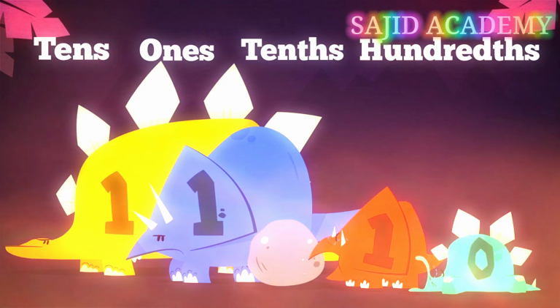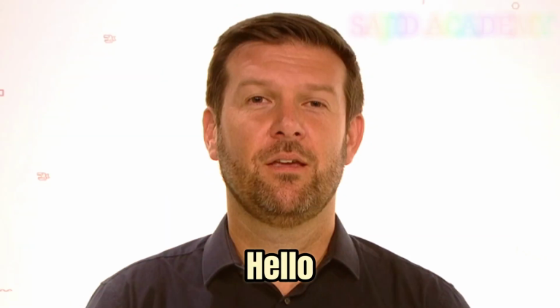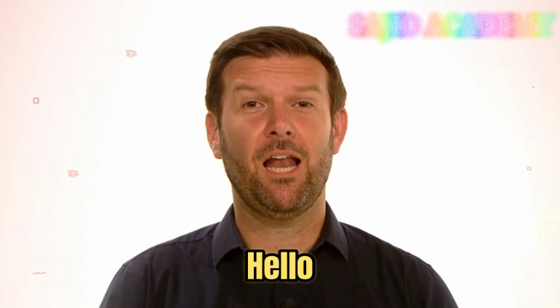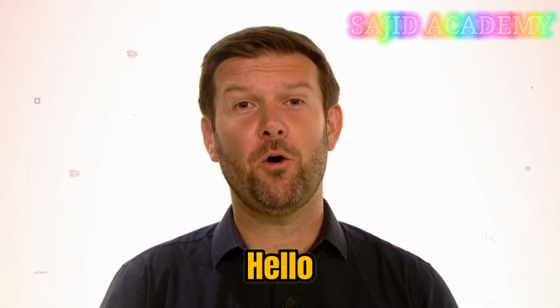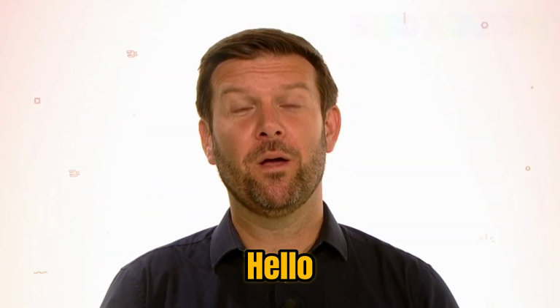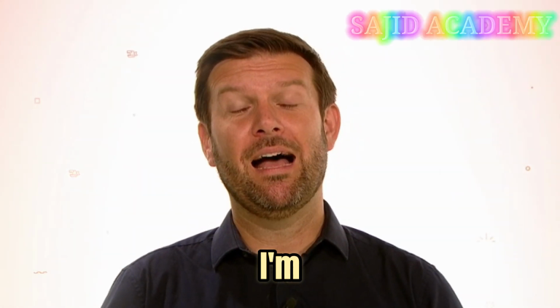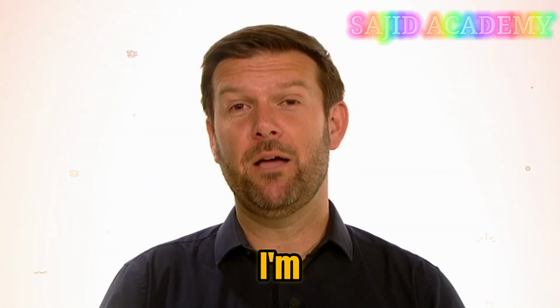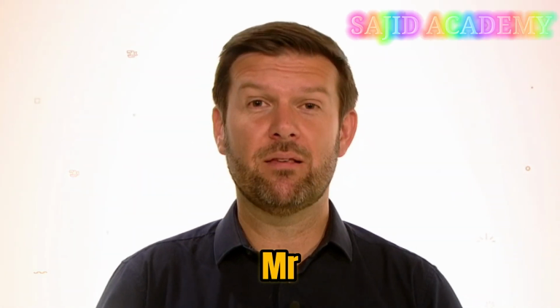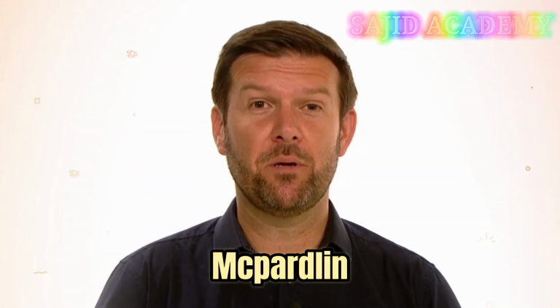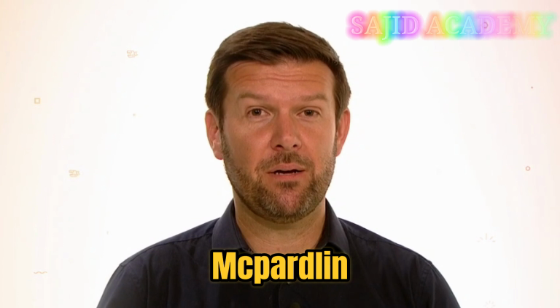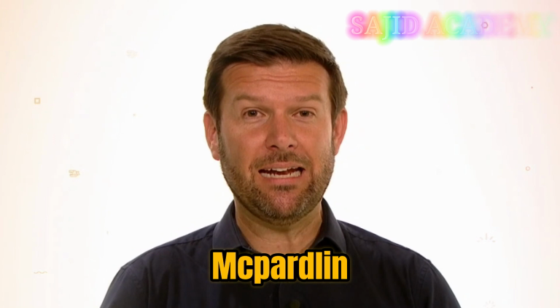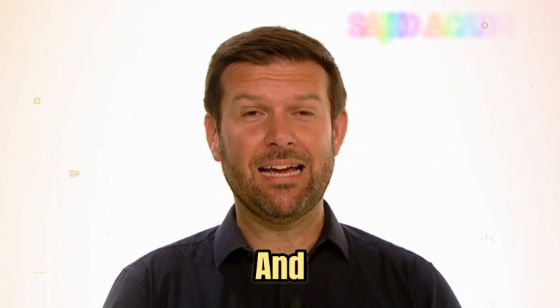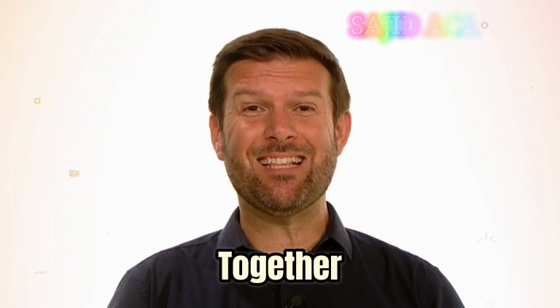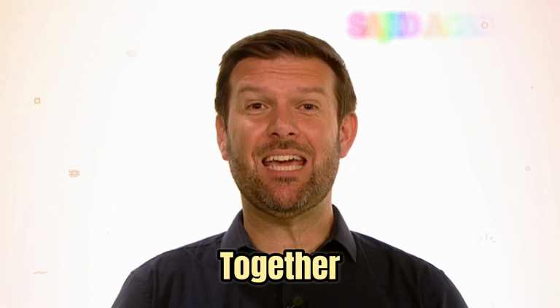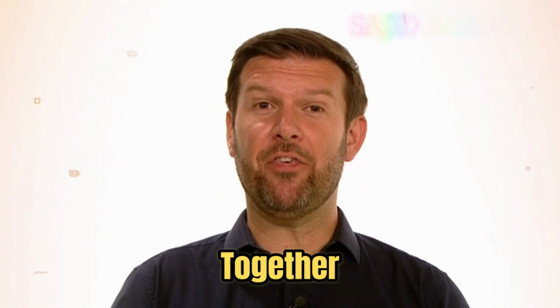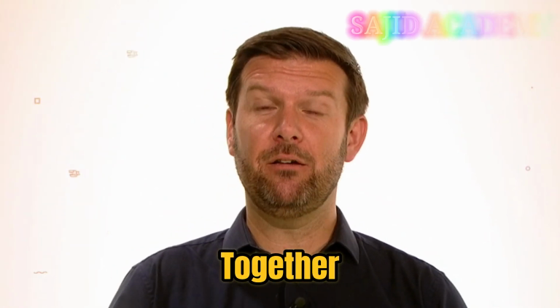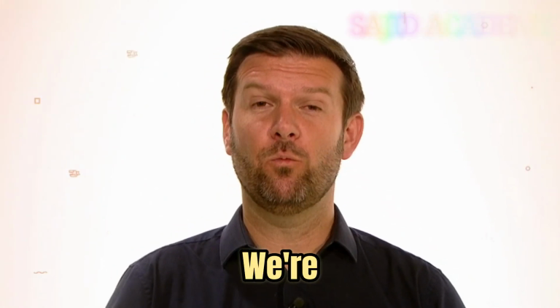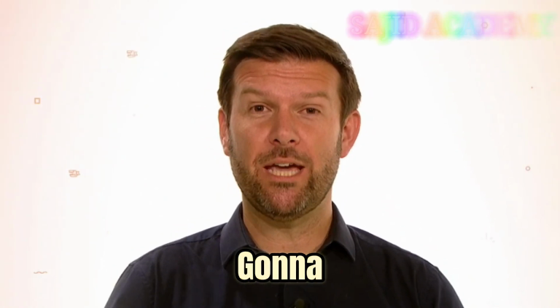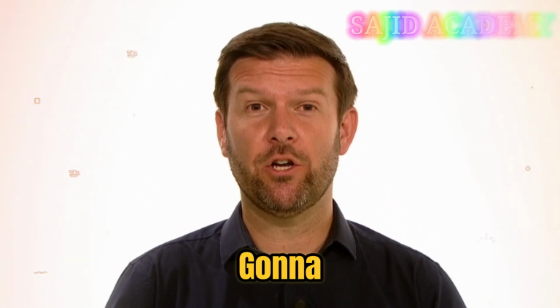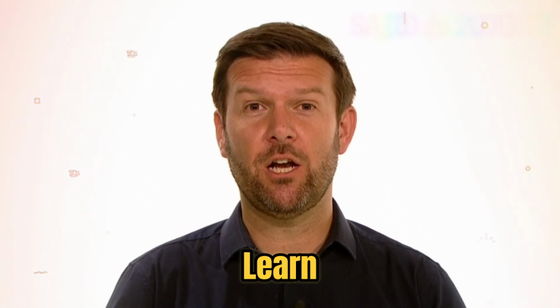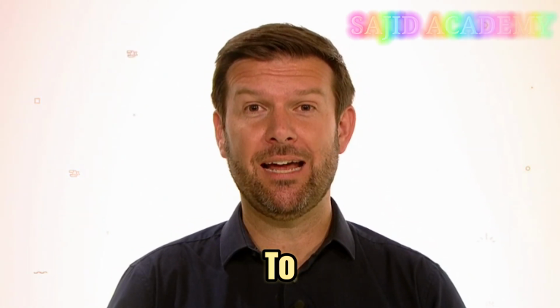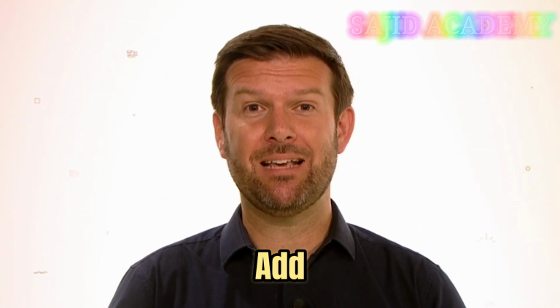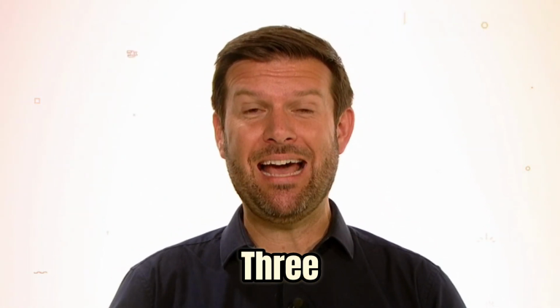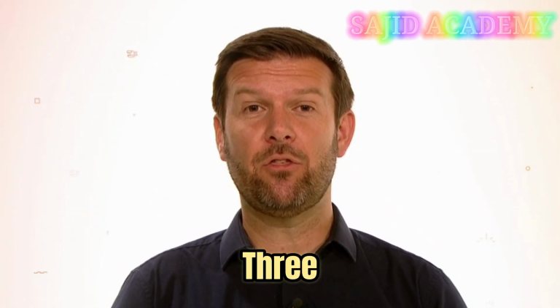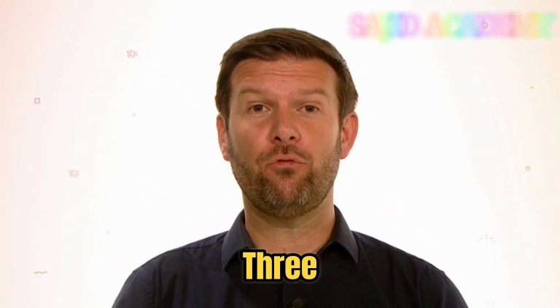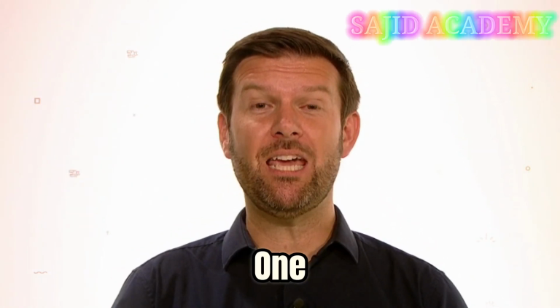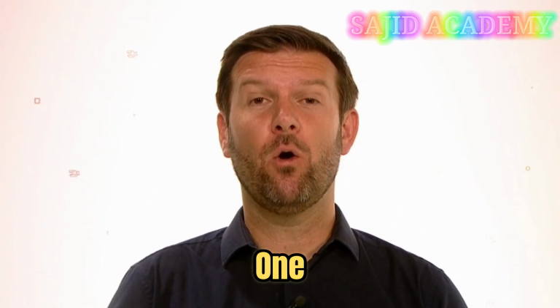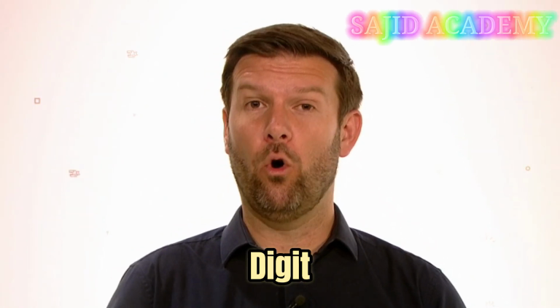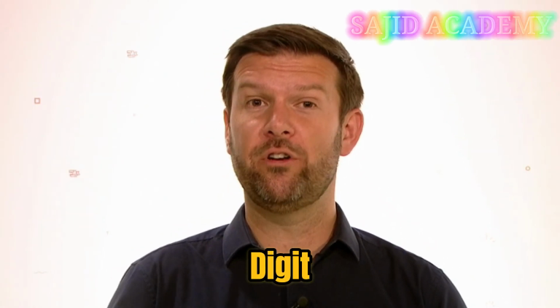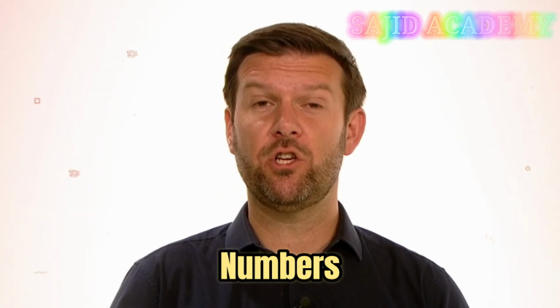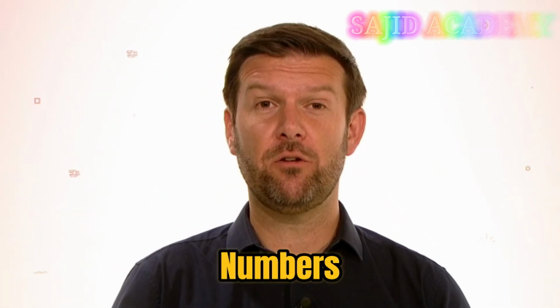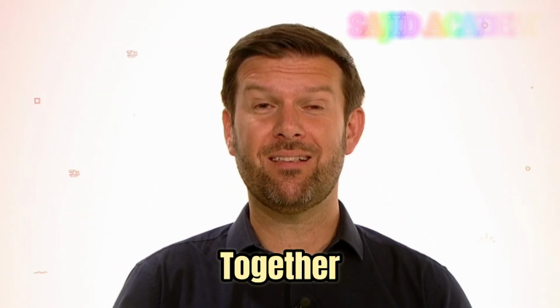Hello, I'm Mr. McPartland, and together we are going to learn how to add three one-digit numbers together.